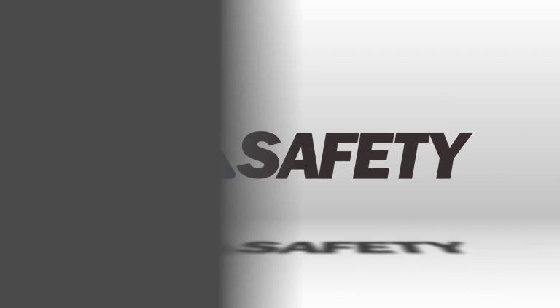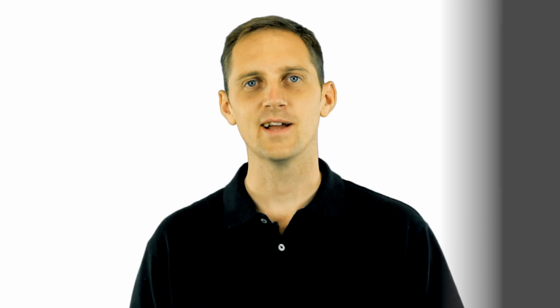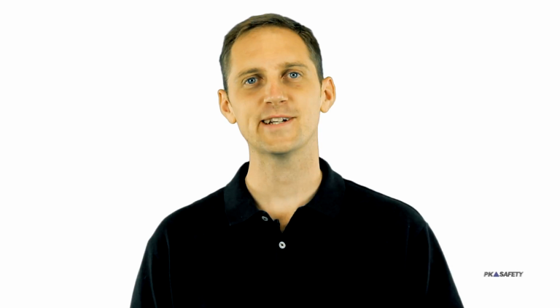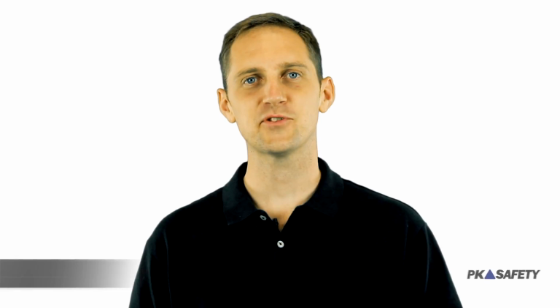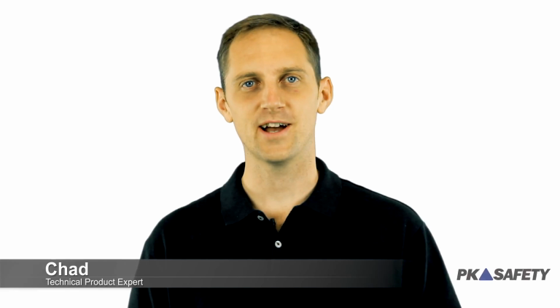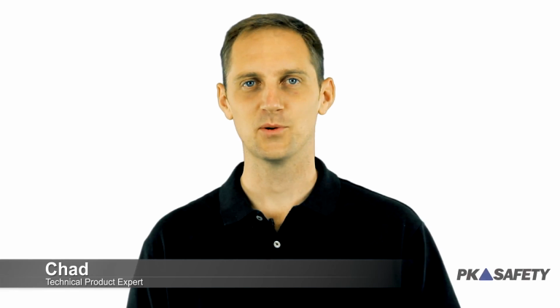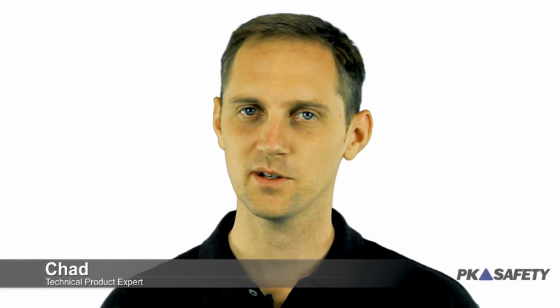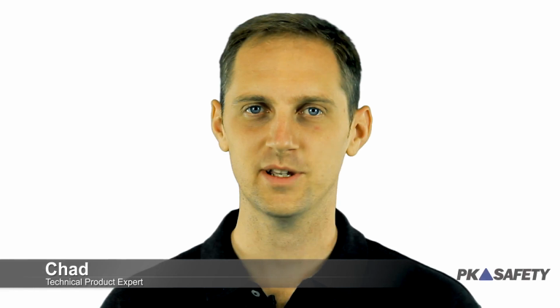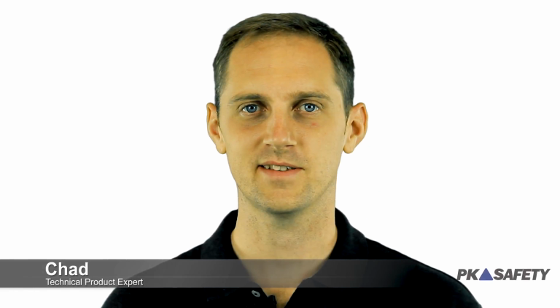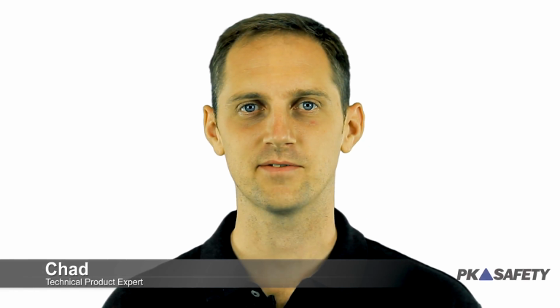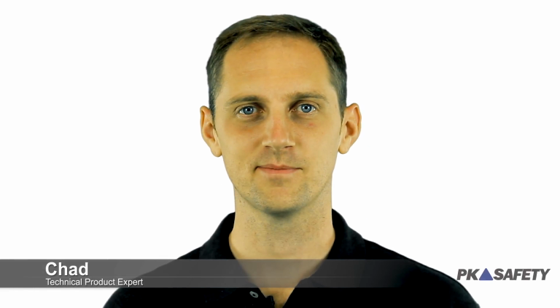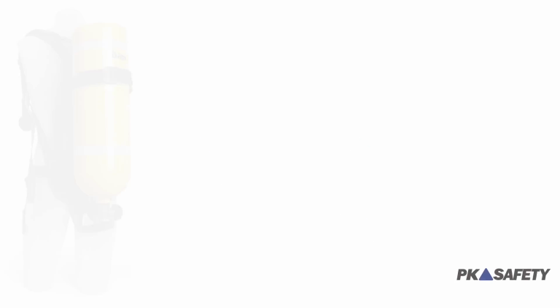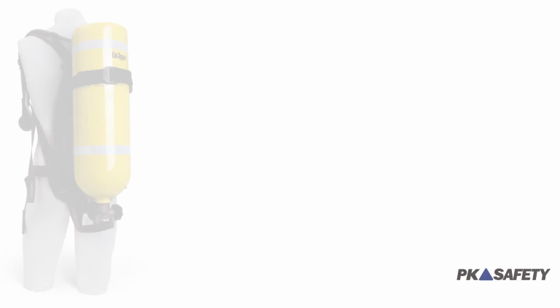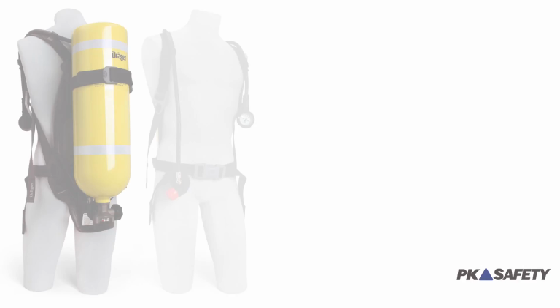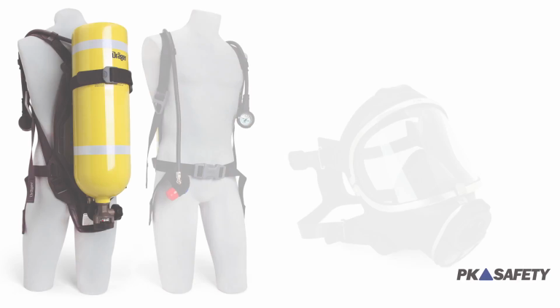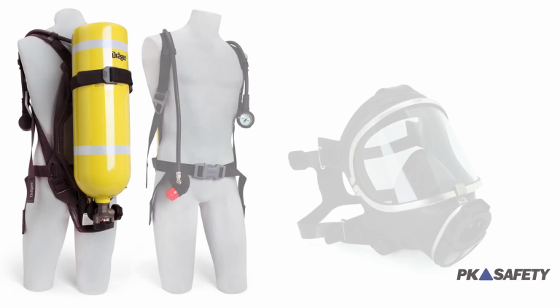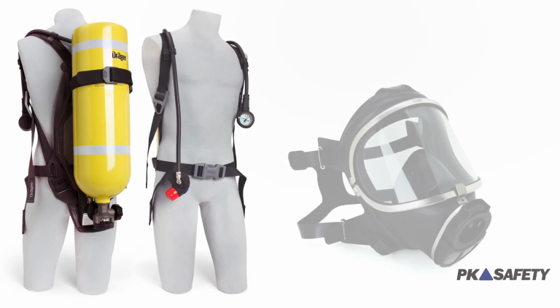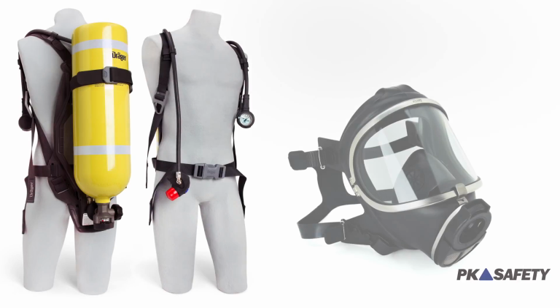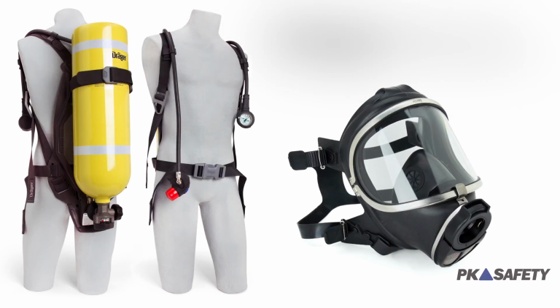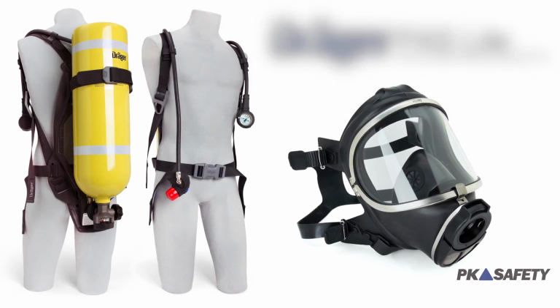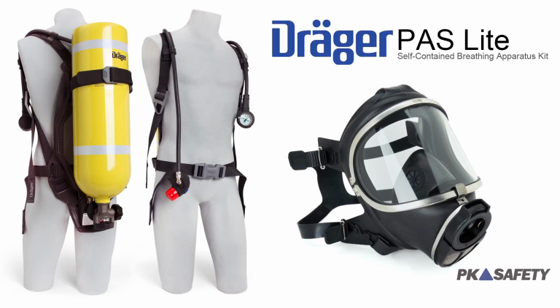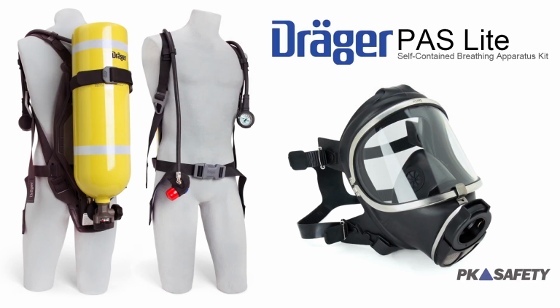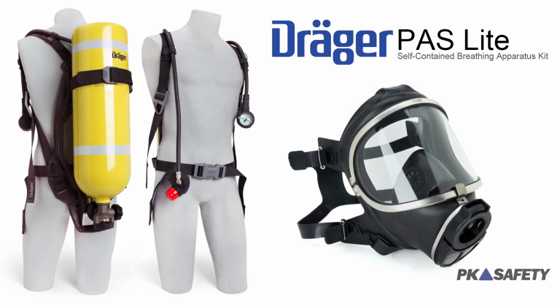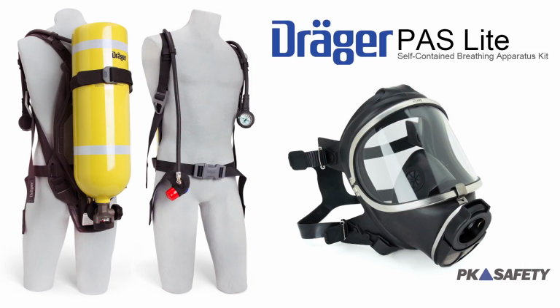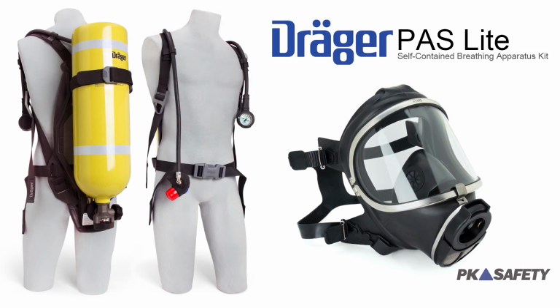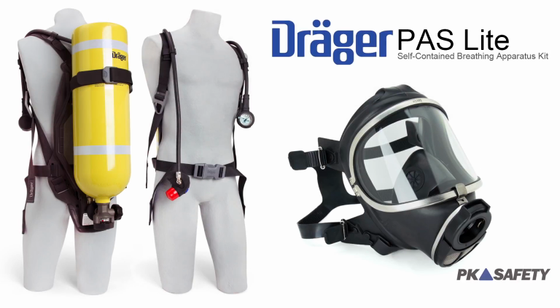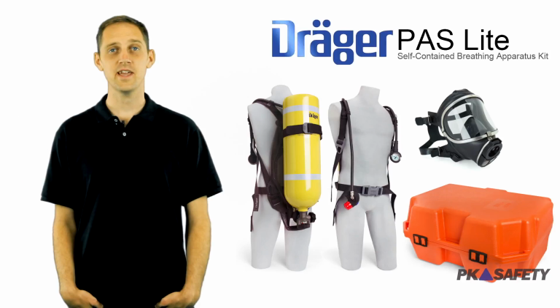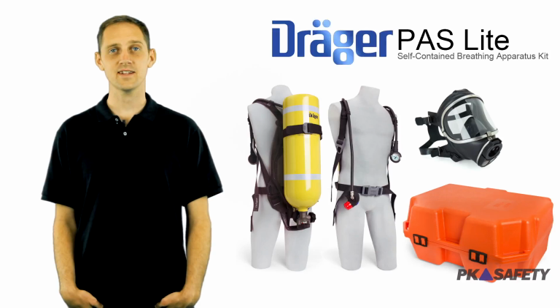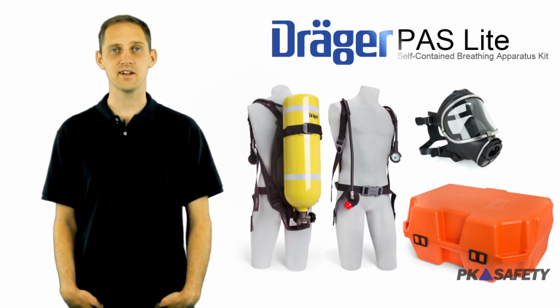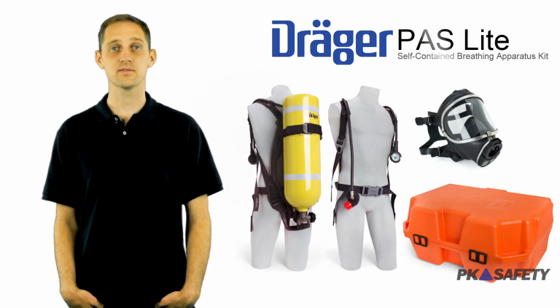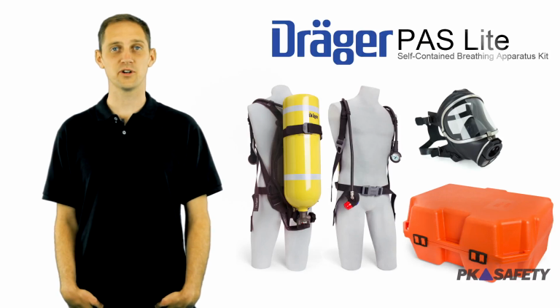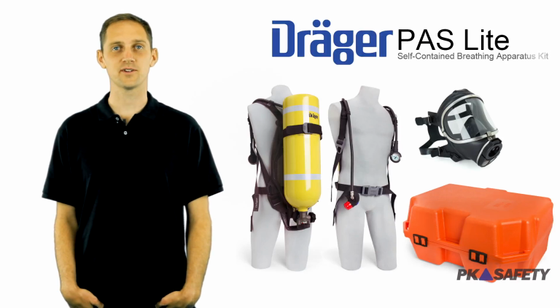Hi, my name's Chad. Welcome to PK Safety. Today we're going to show you a highly portable SCBA with a low cost of ownership, the PAS Lite from Draeger.